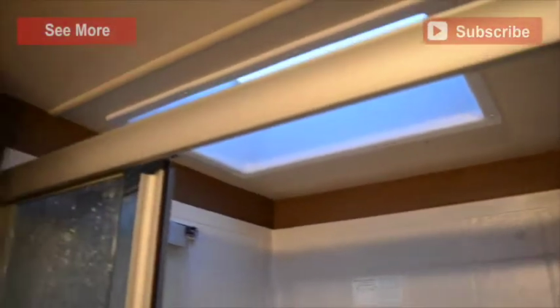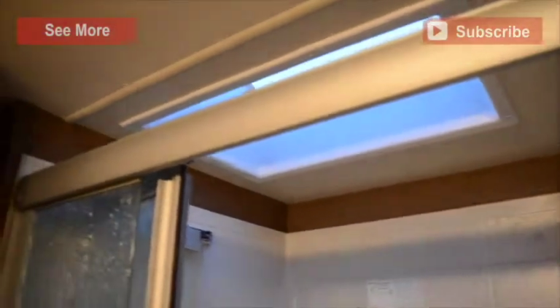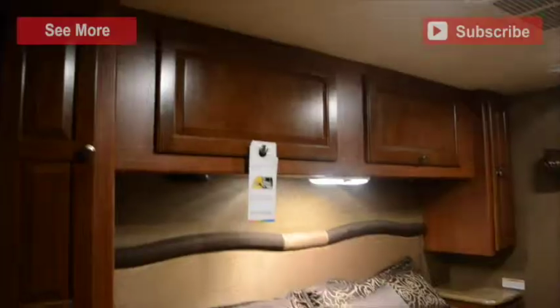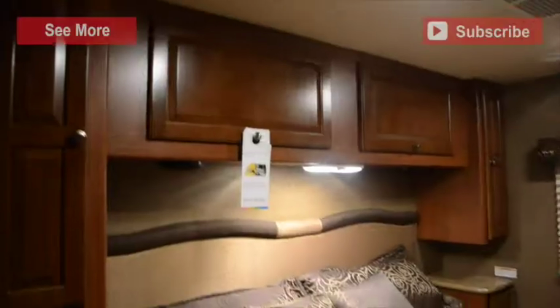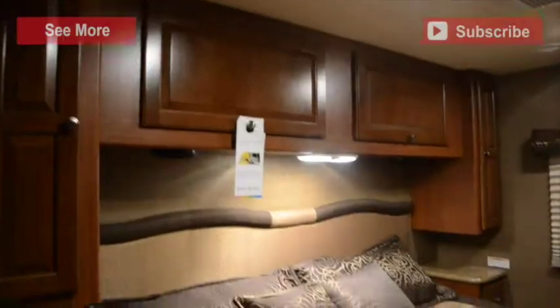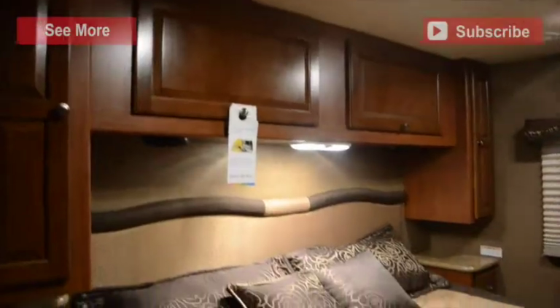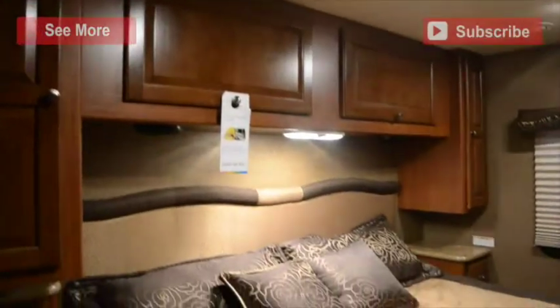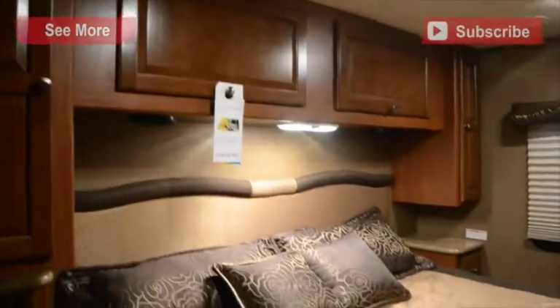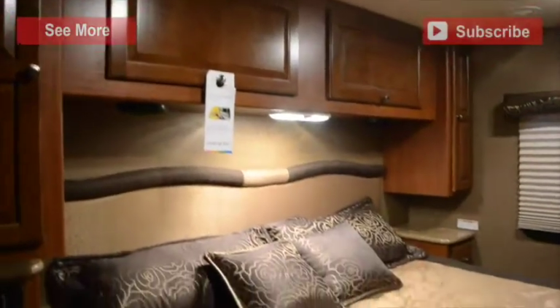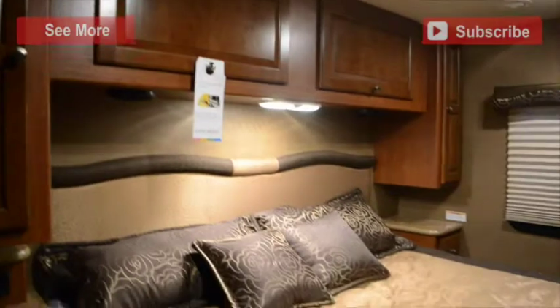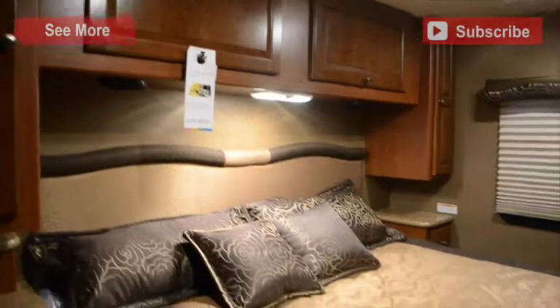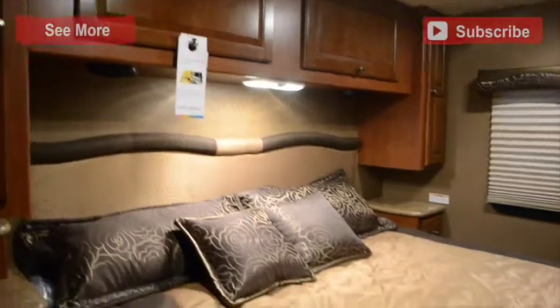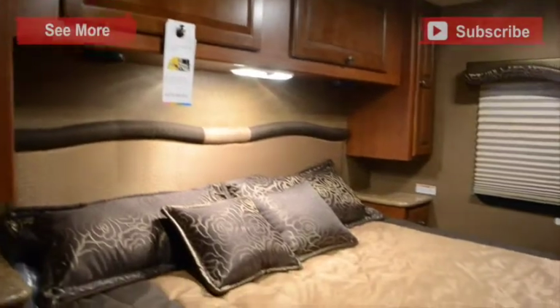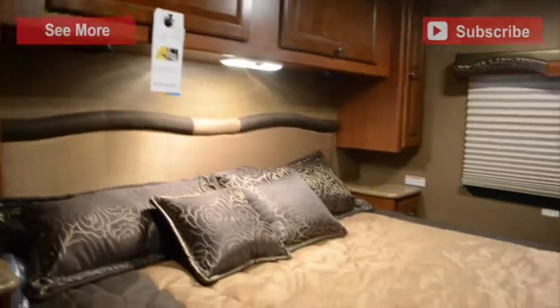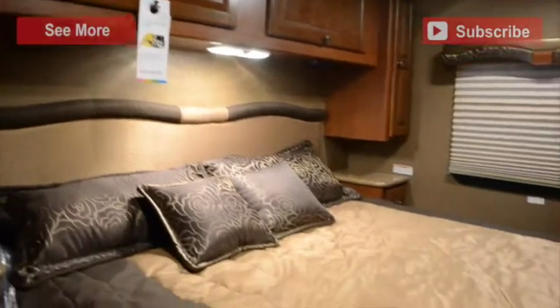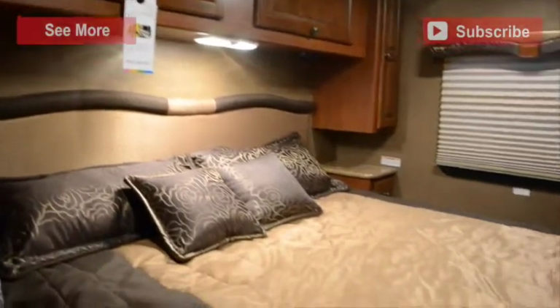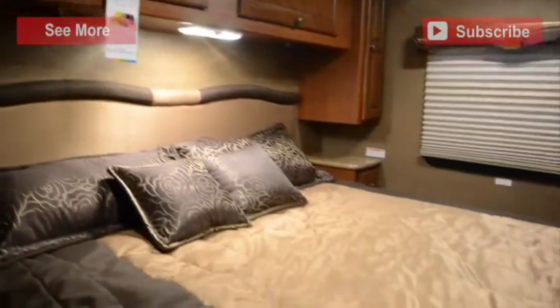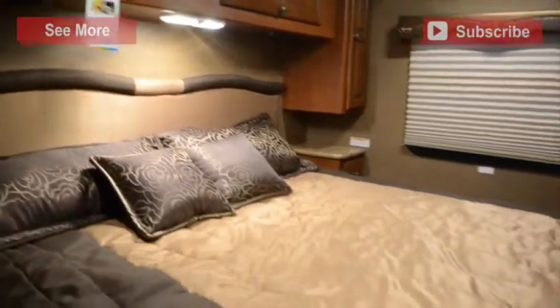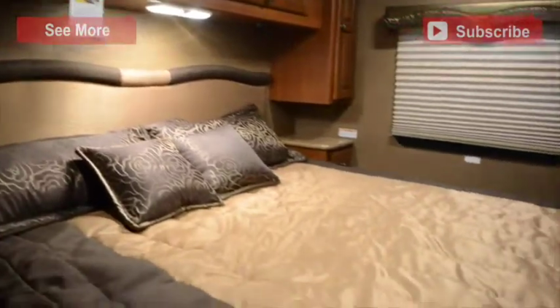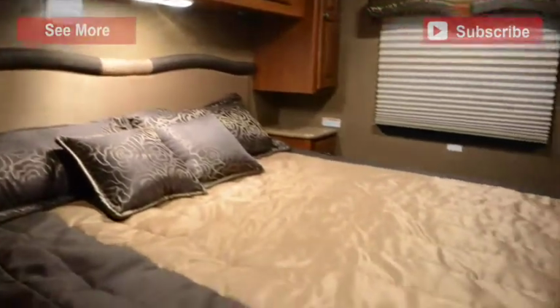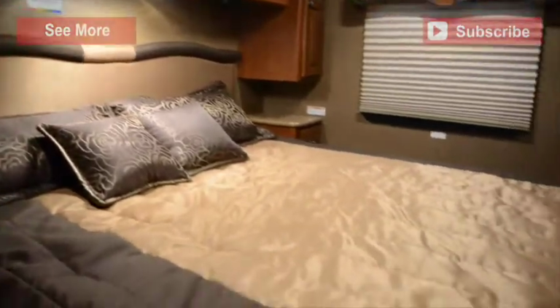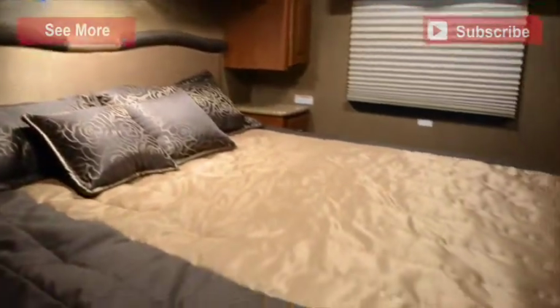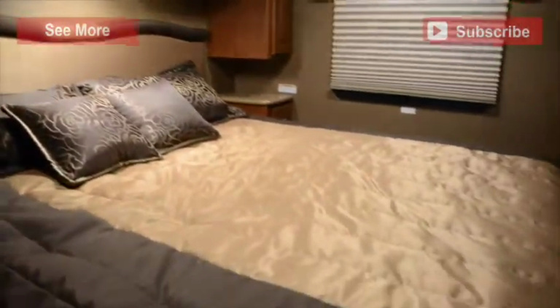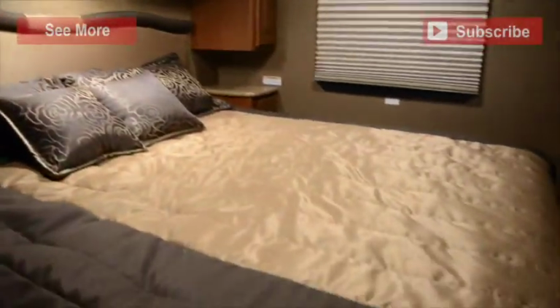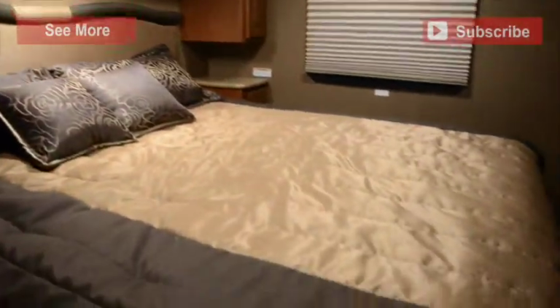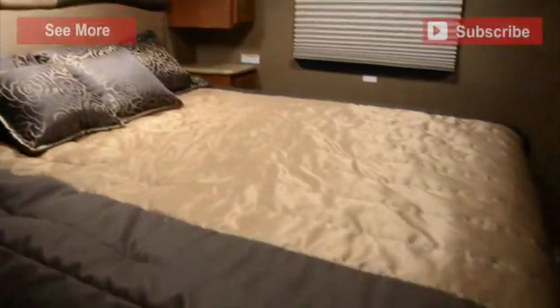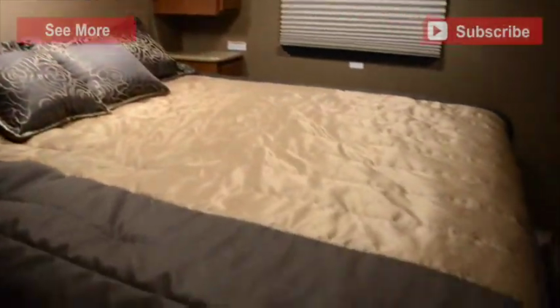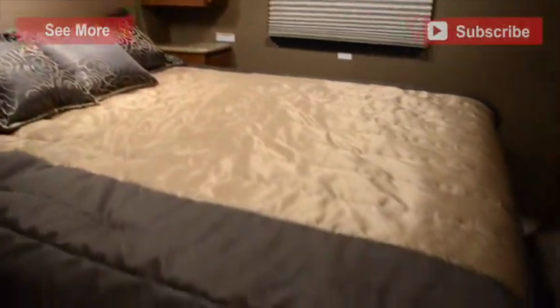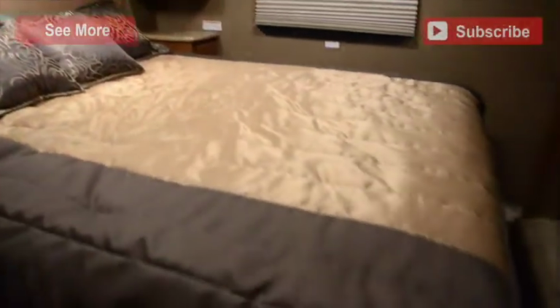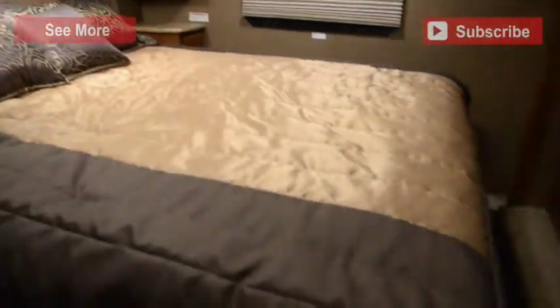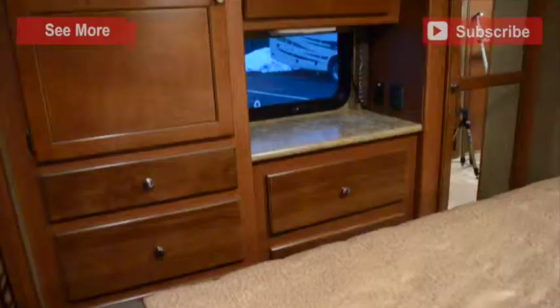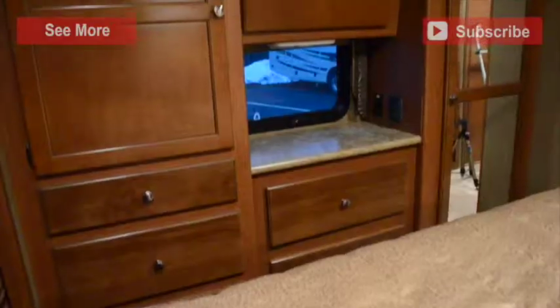In your master bedroom, your queen-size bed sits underneath overhead storage and across from bedroom dresser storage.